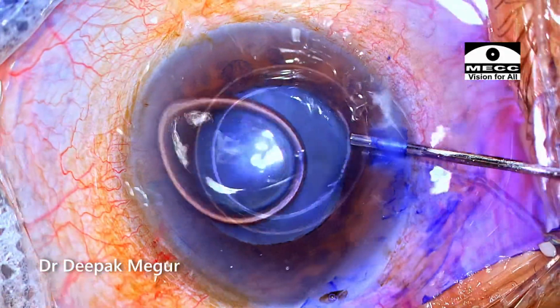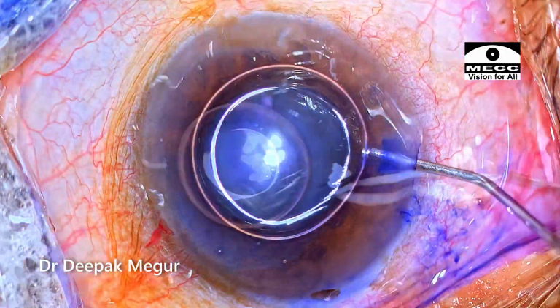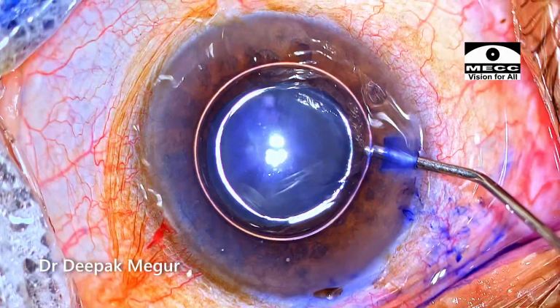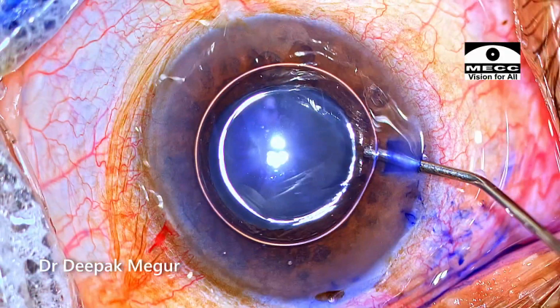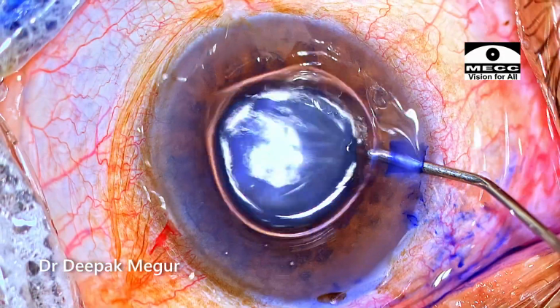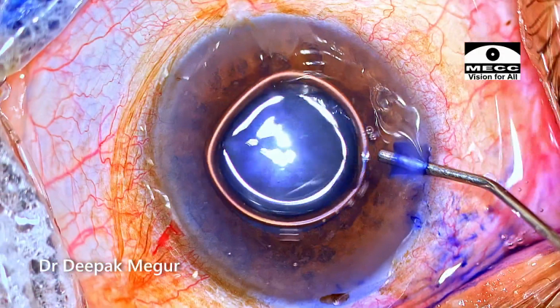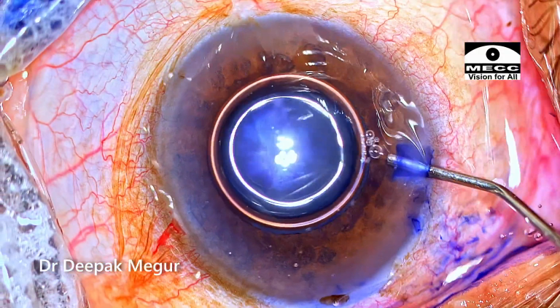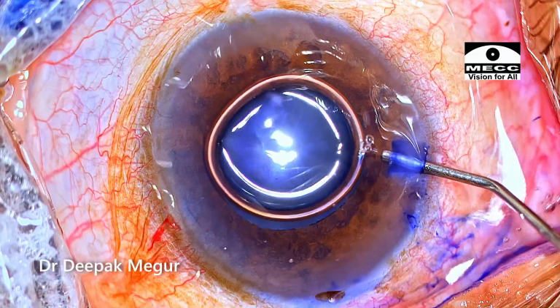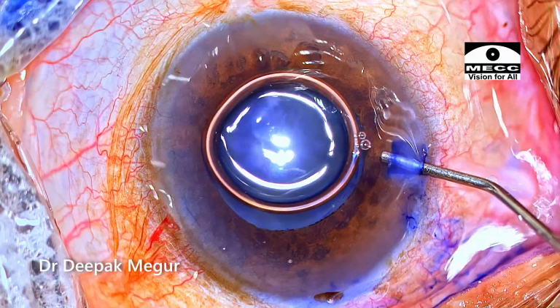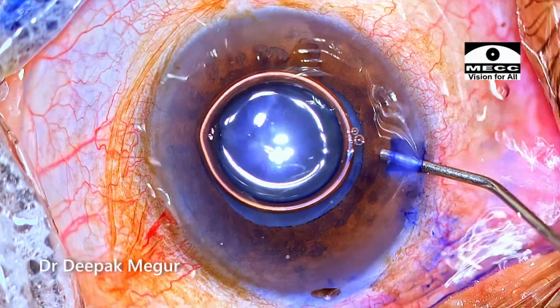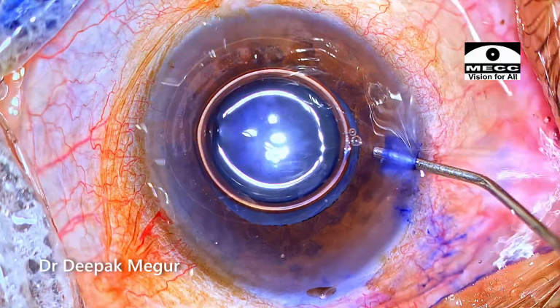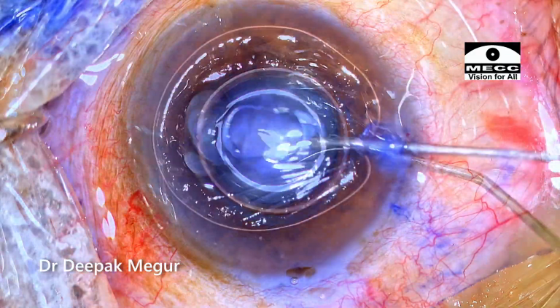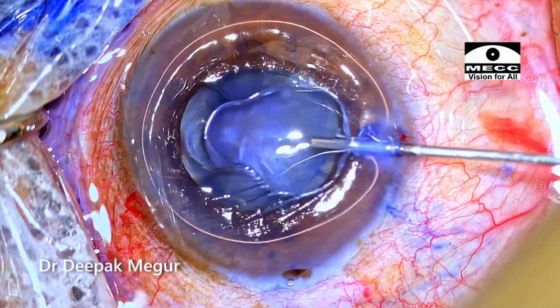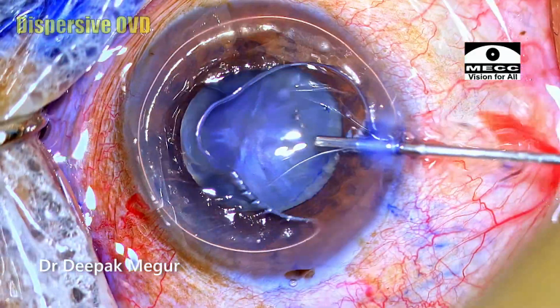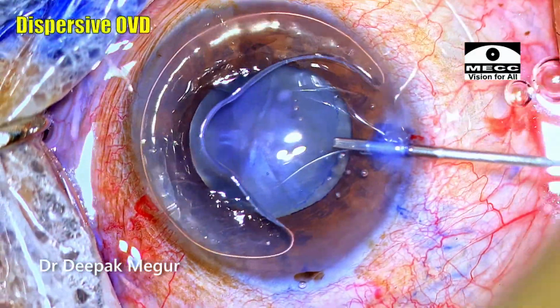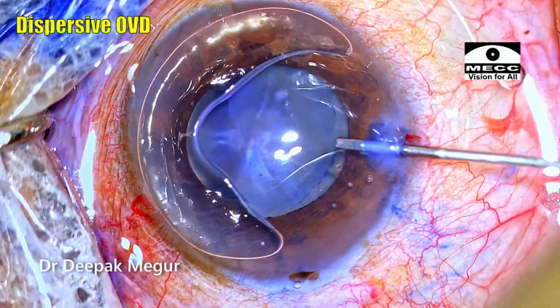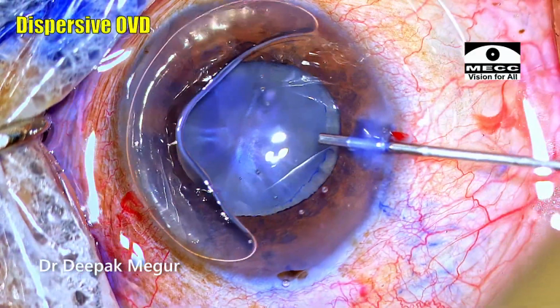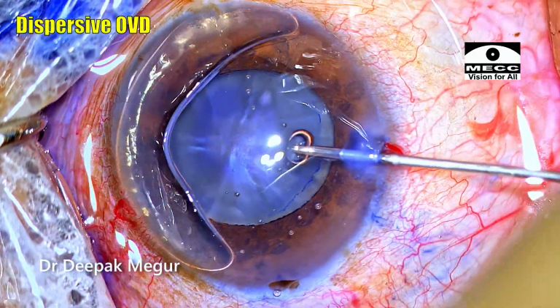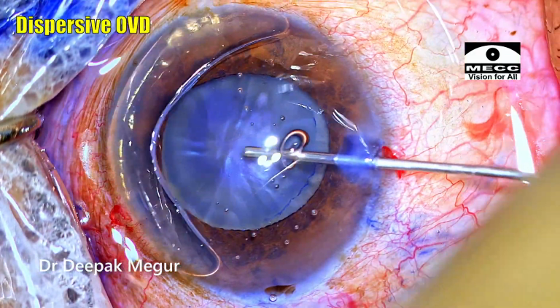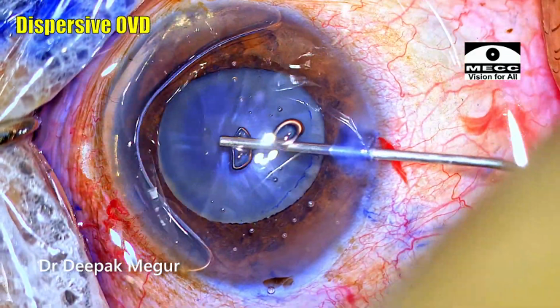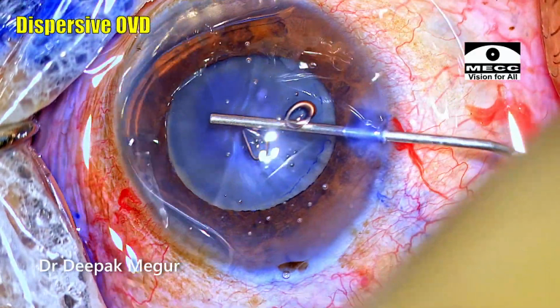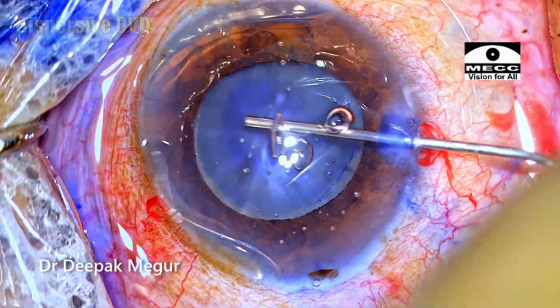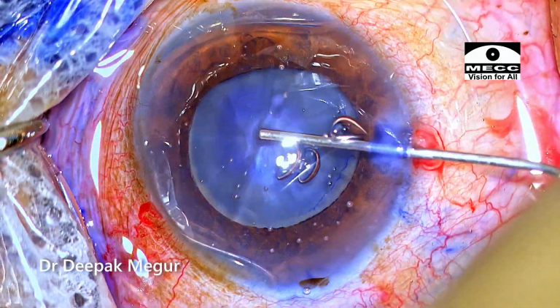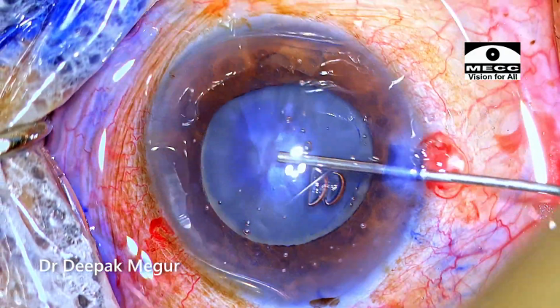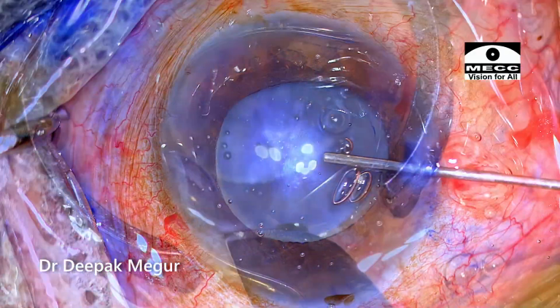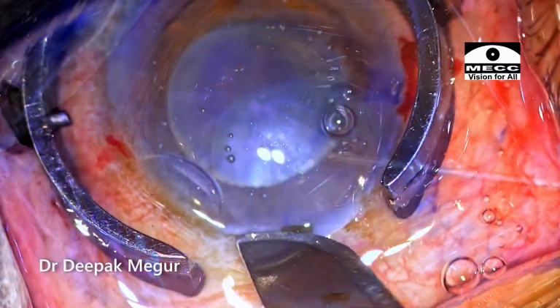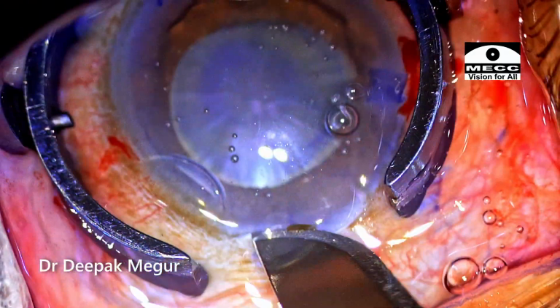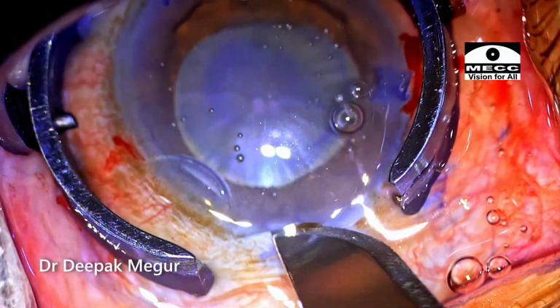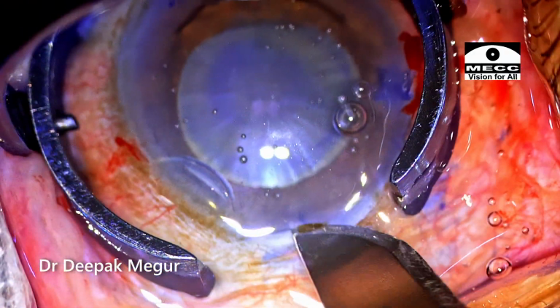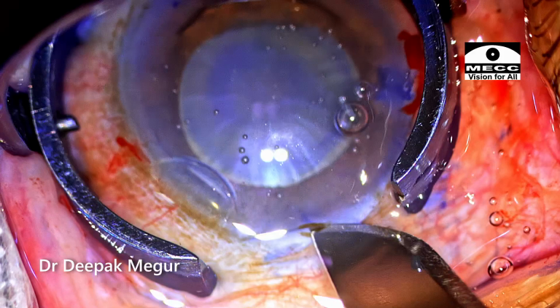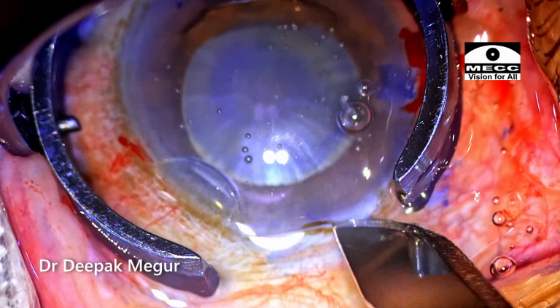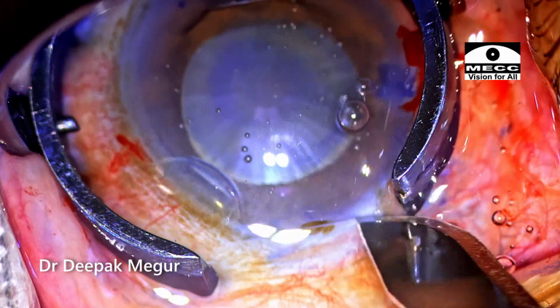This also helps maintain mydriasis well. I am using dispersive OVD to coat the endothelium. The main incision is created.